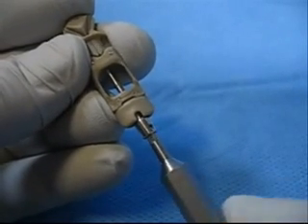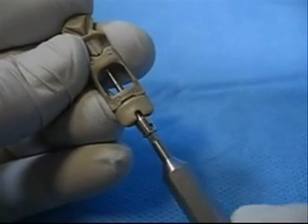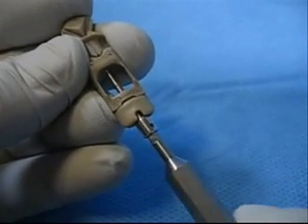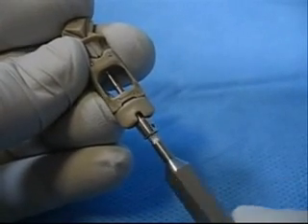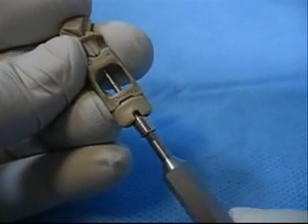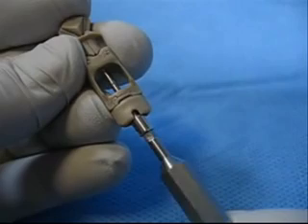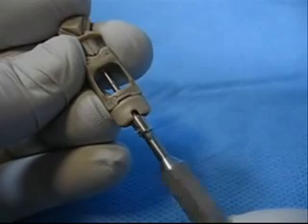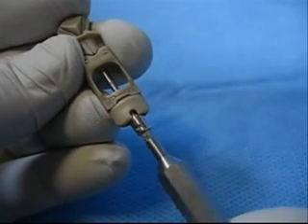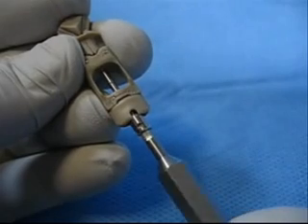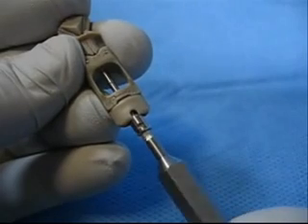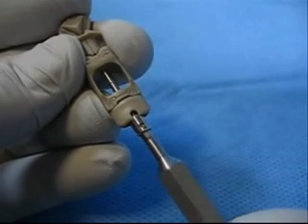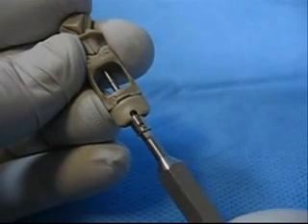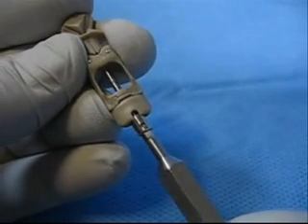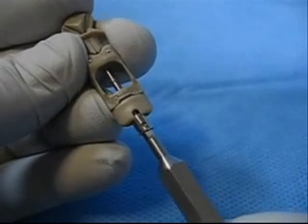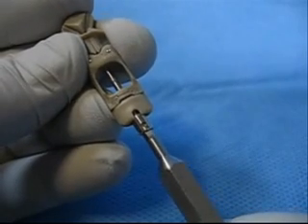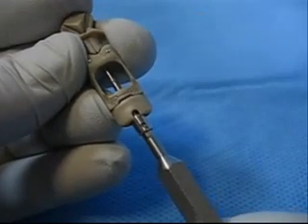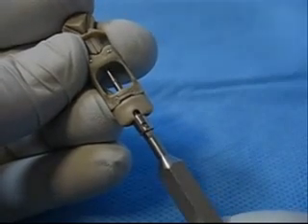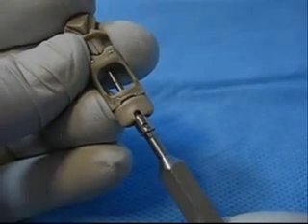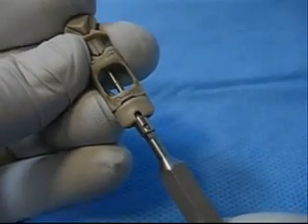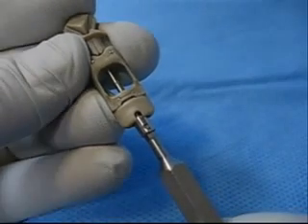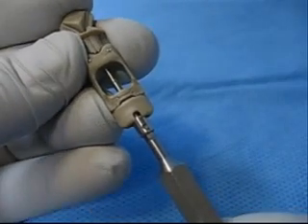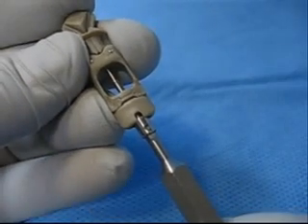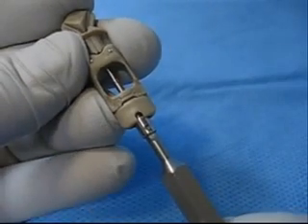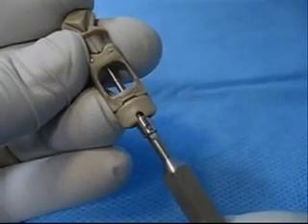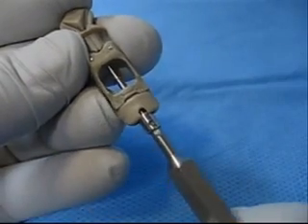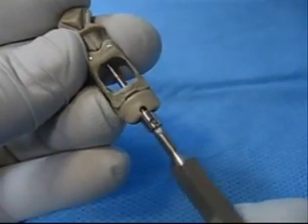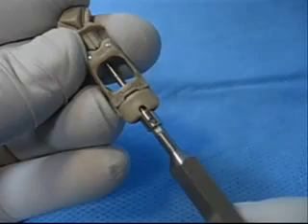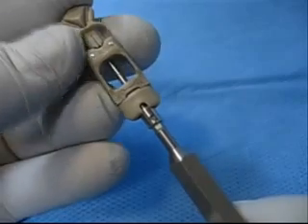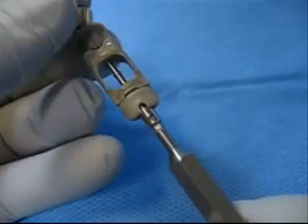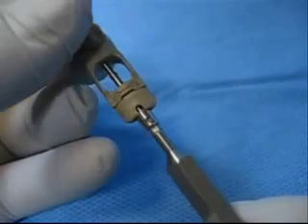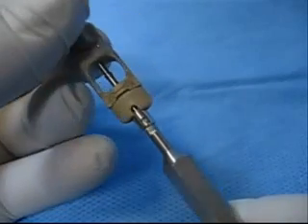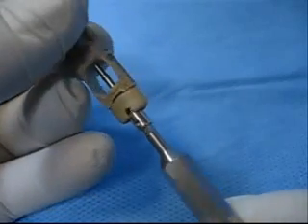Stop when the head of the screw is flush with the bottom of the compression pads and the holes line up with the notch in the compression pad.